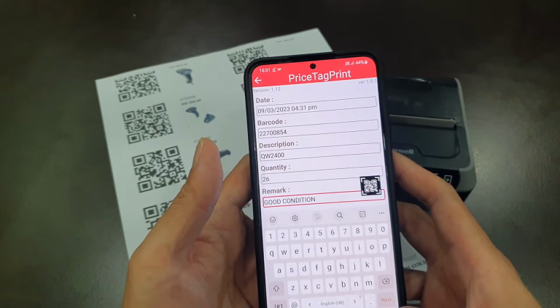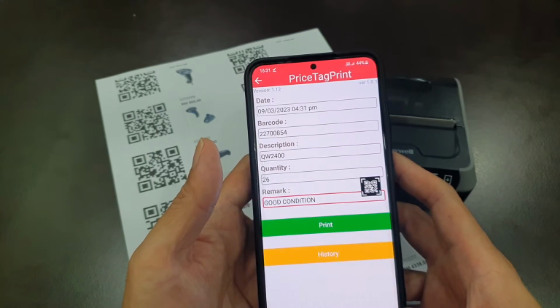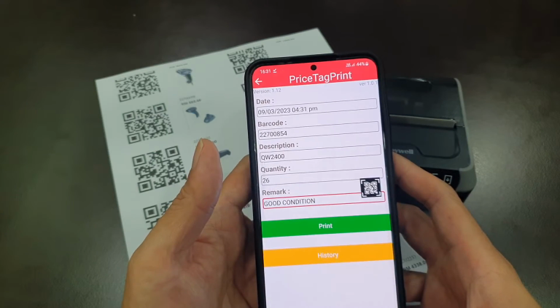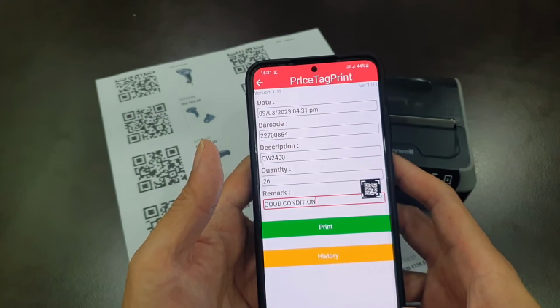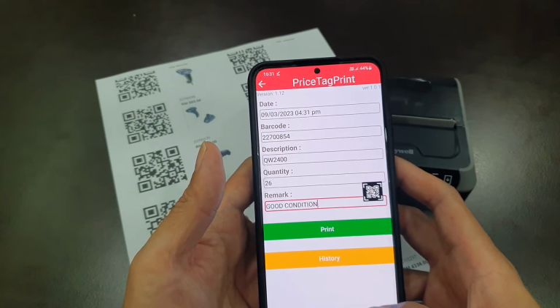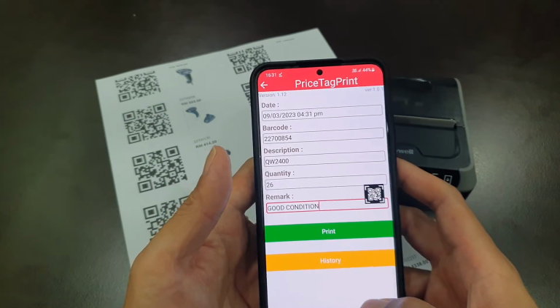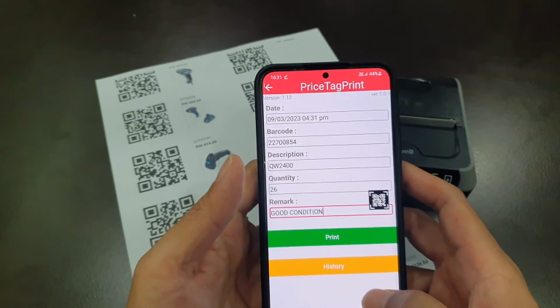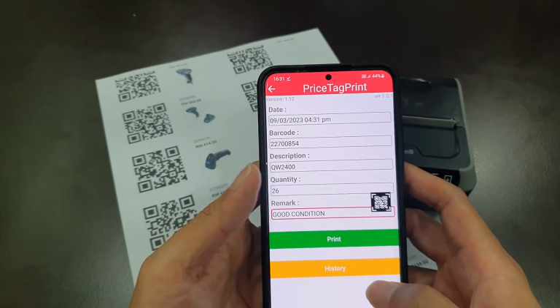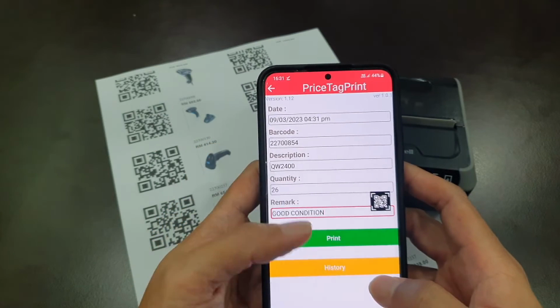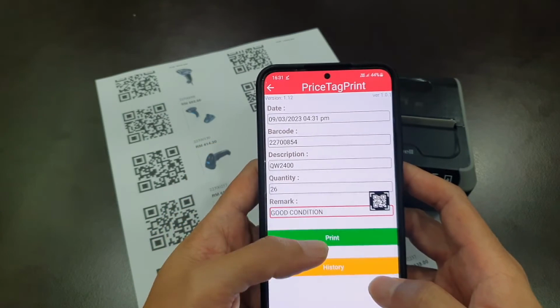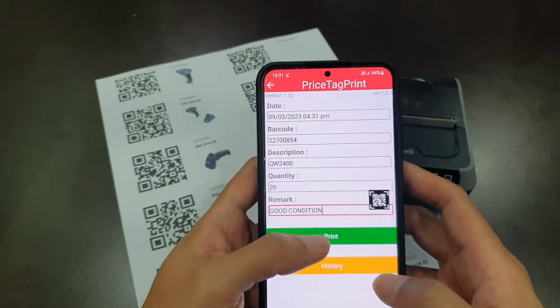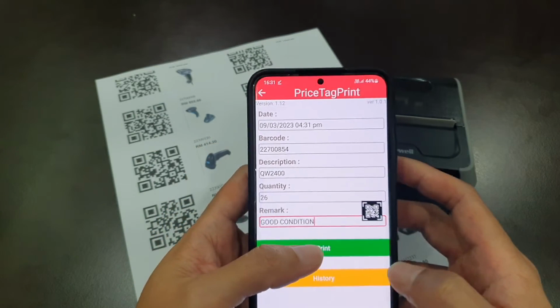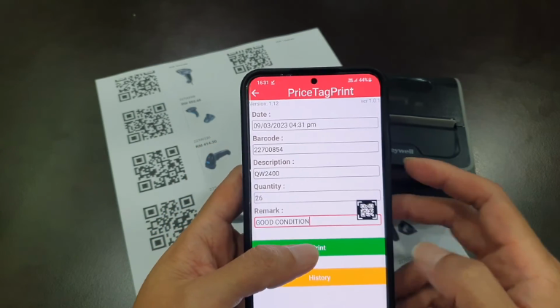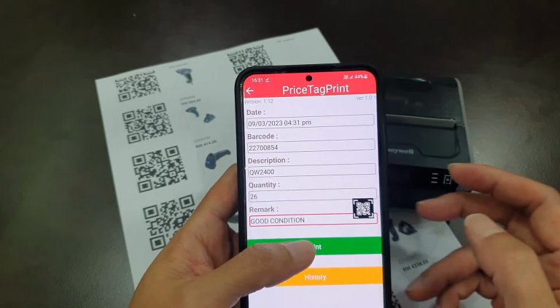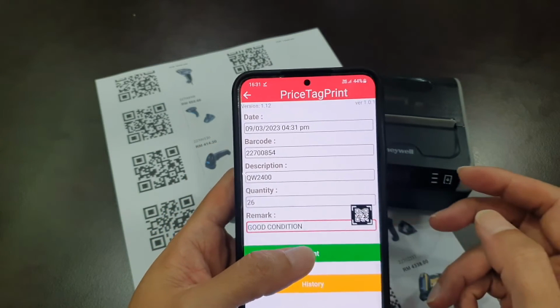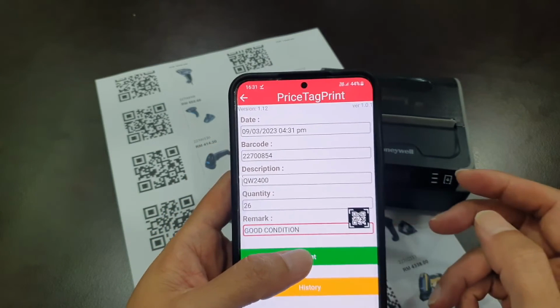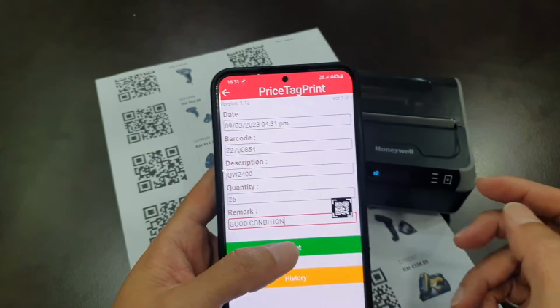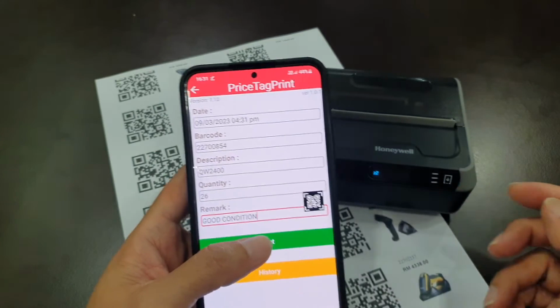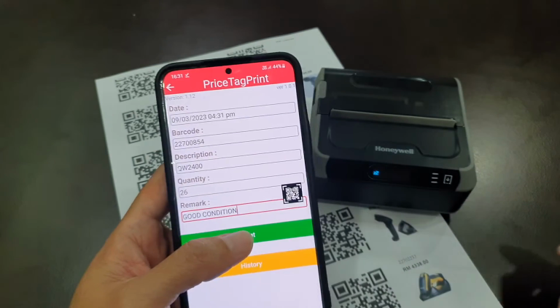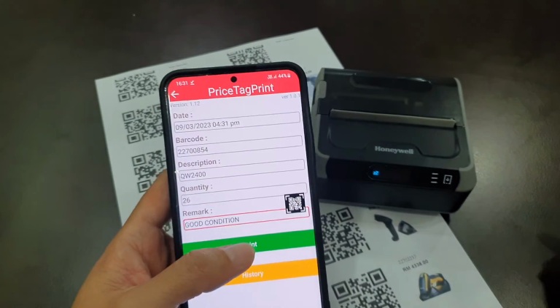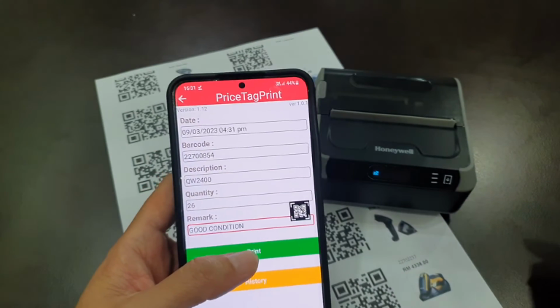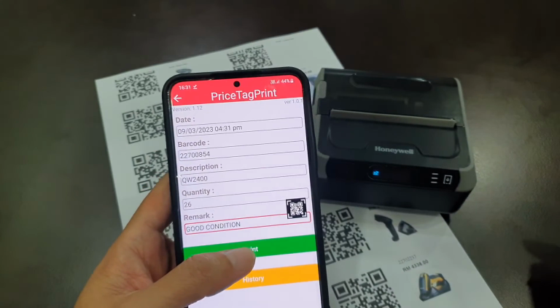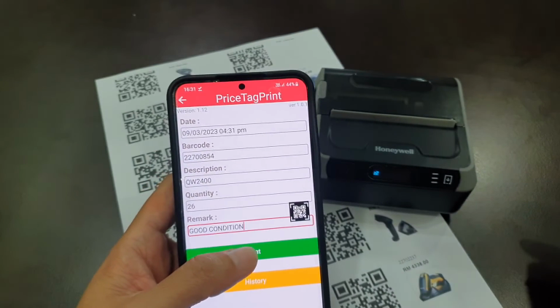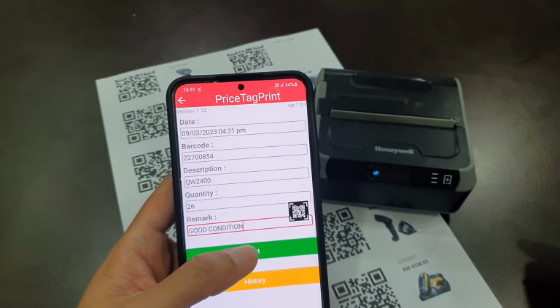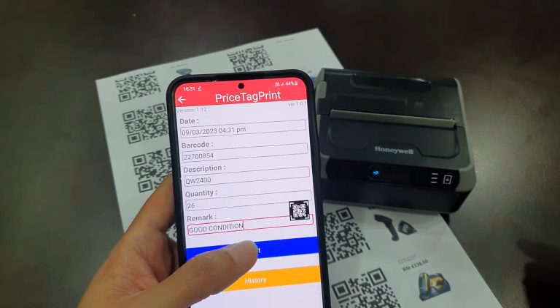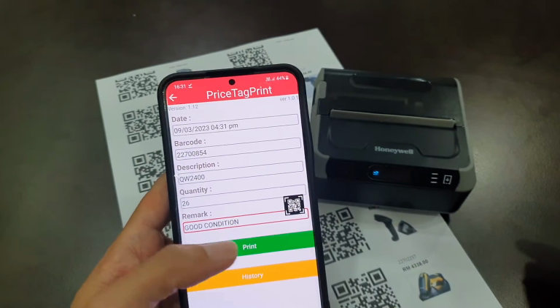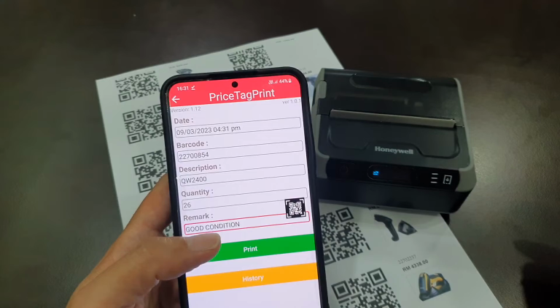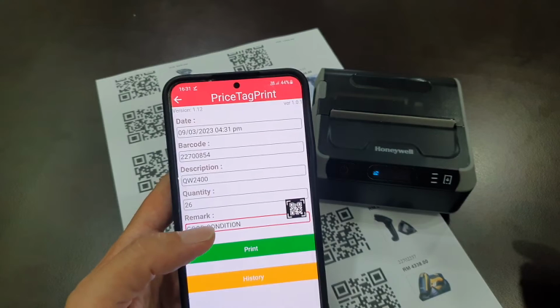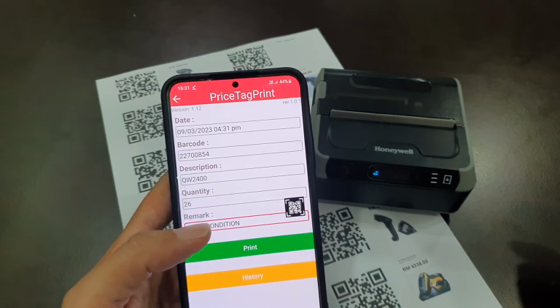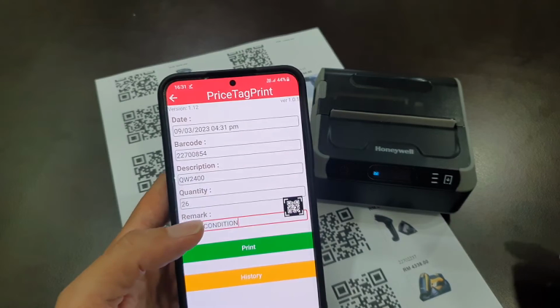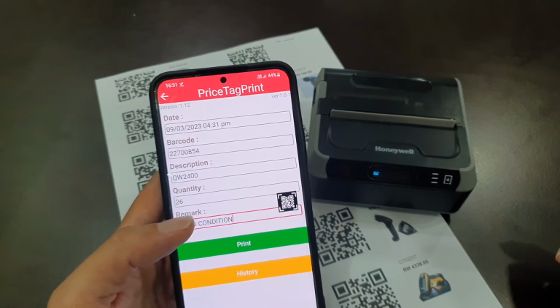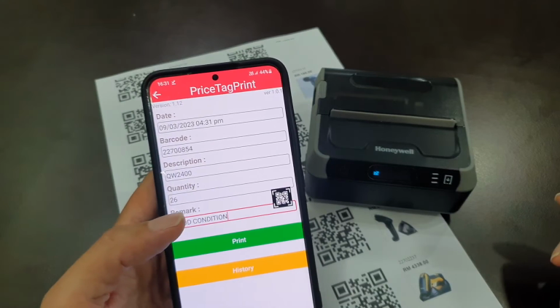So now just click the print button to see the label being printed out.